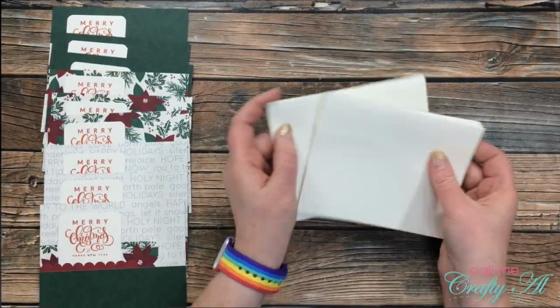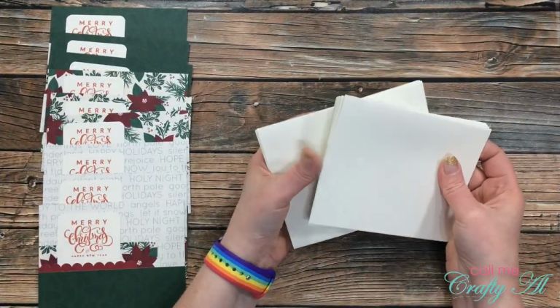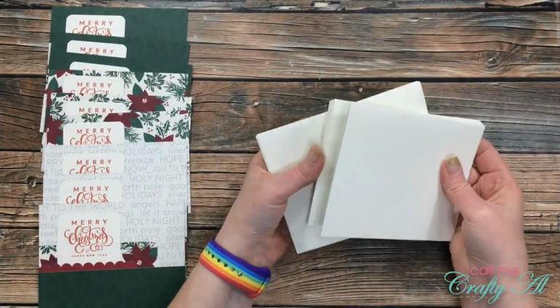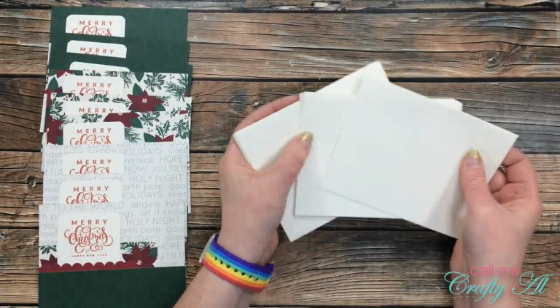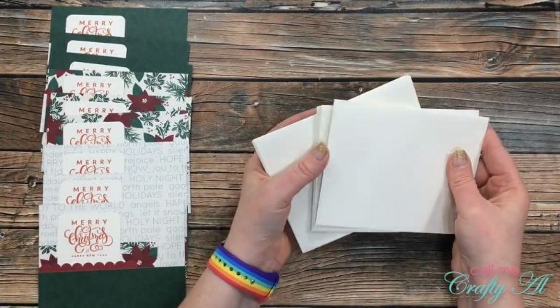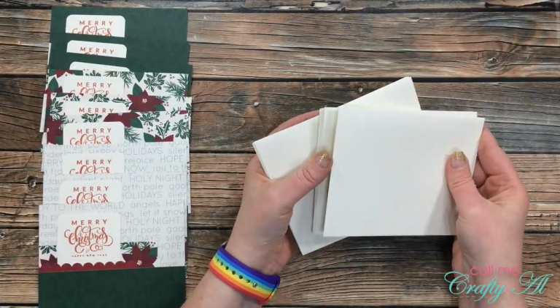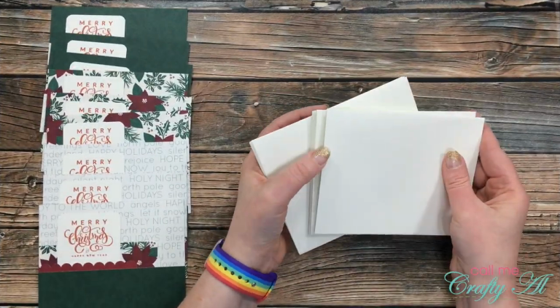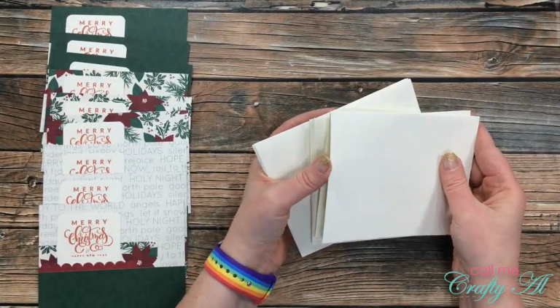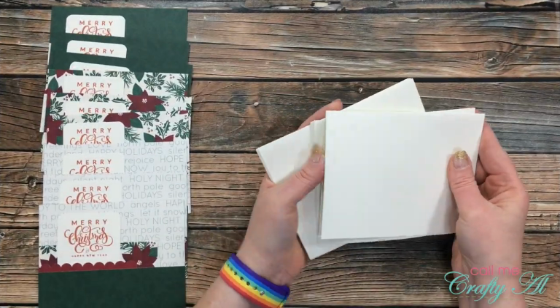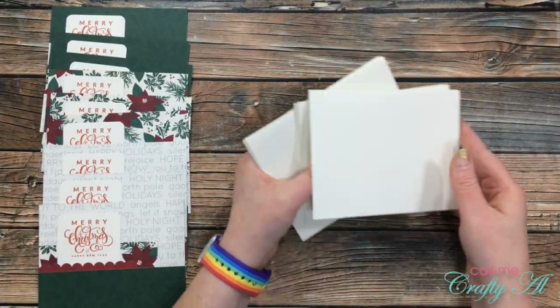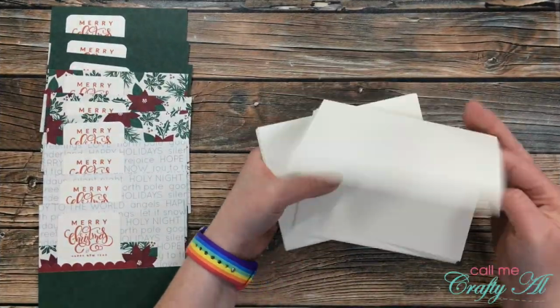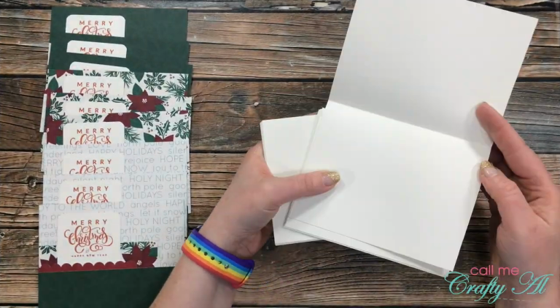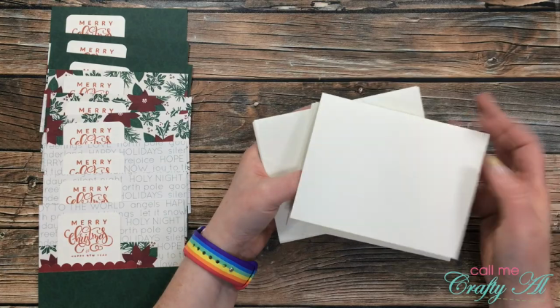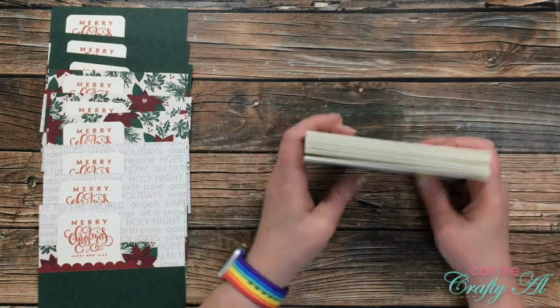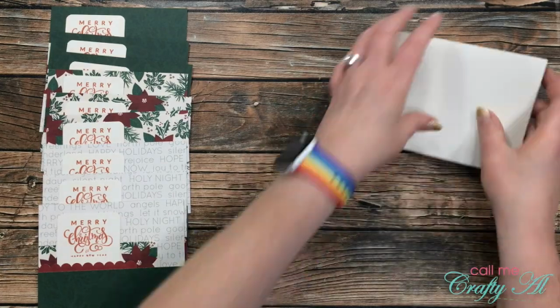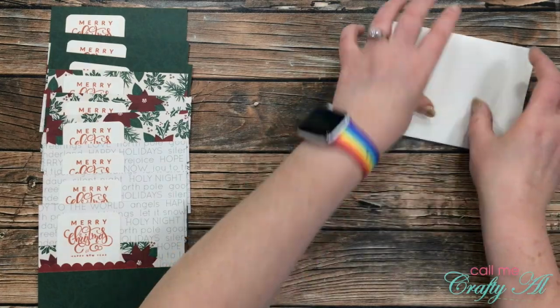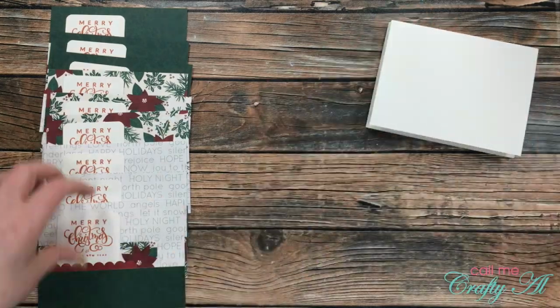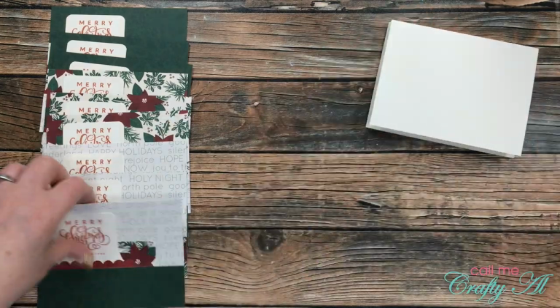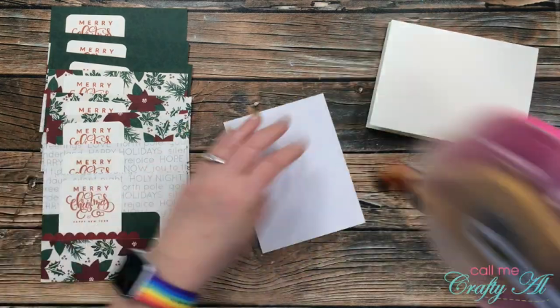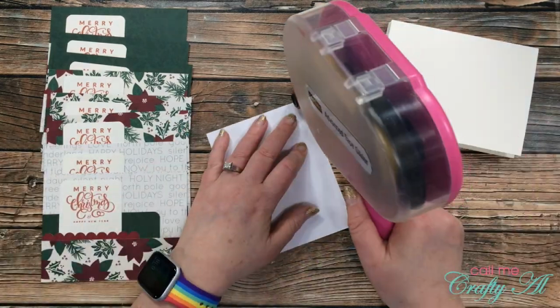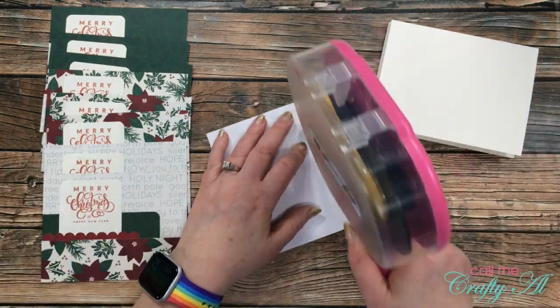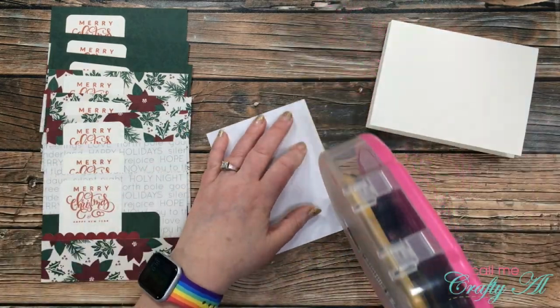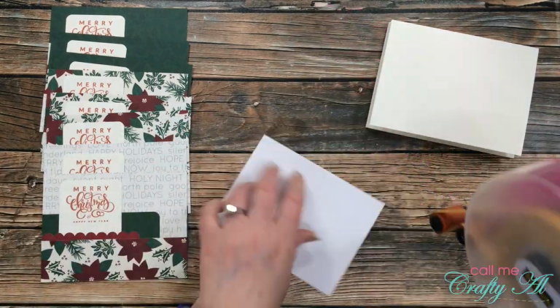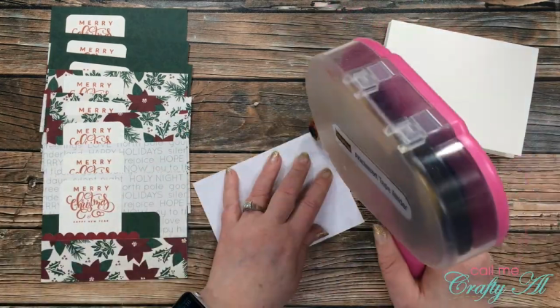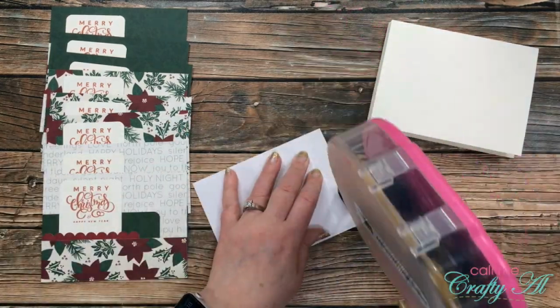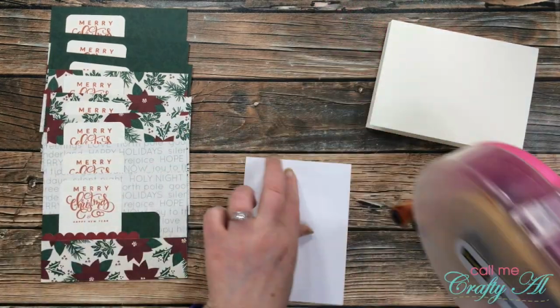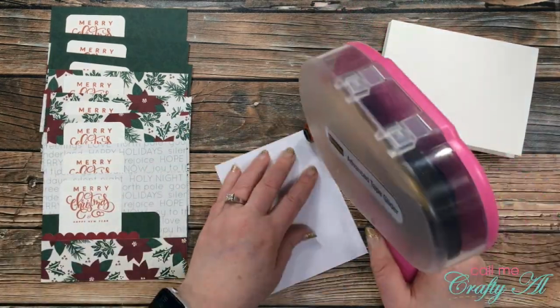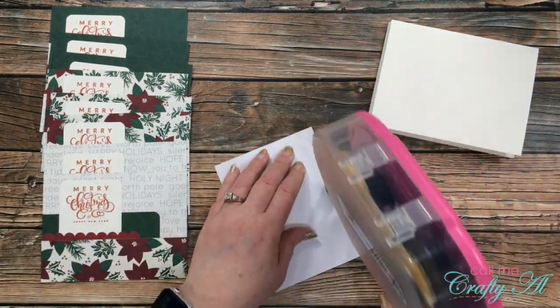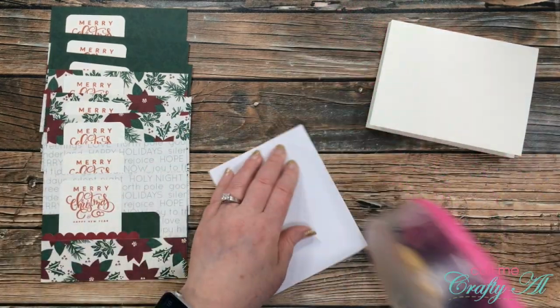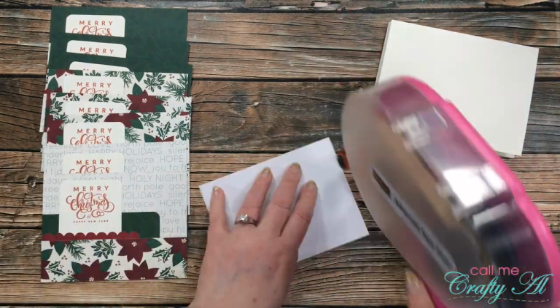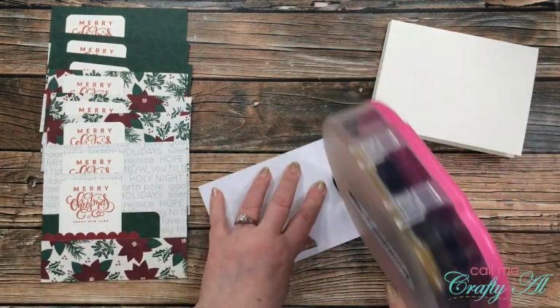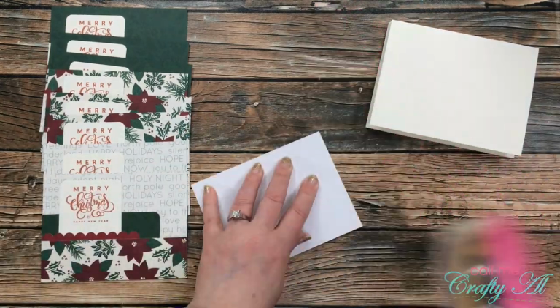Once all the pieces were adhered together, I placed each card front centered on its card base.